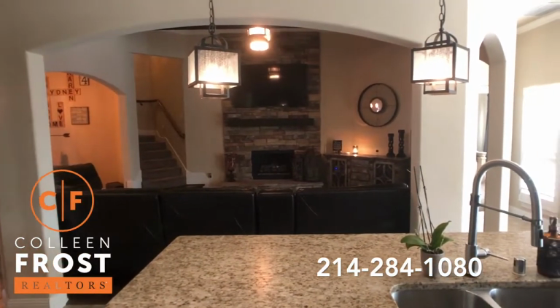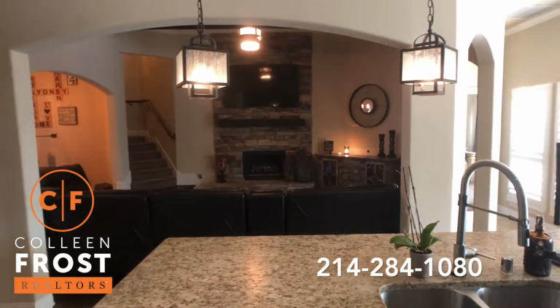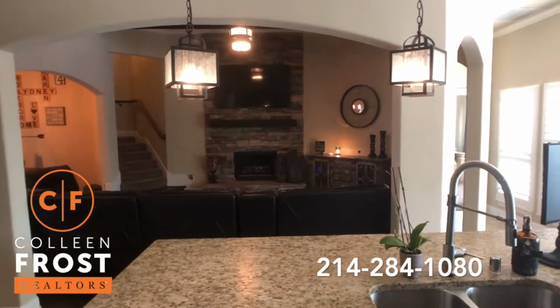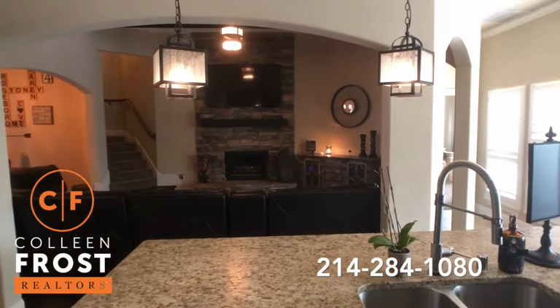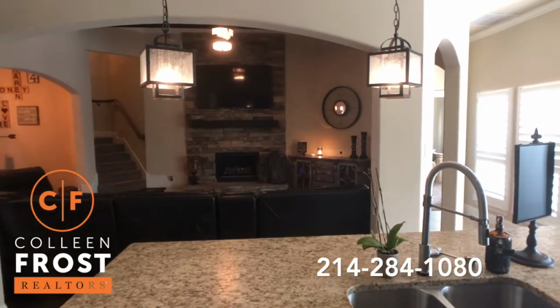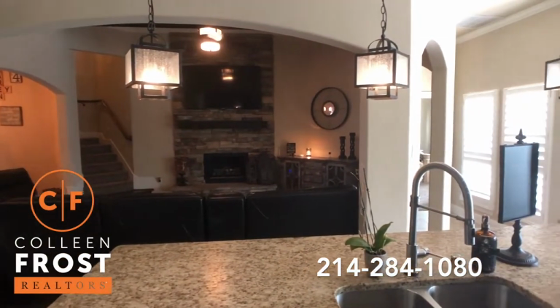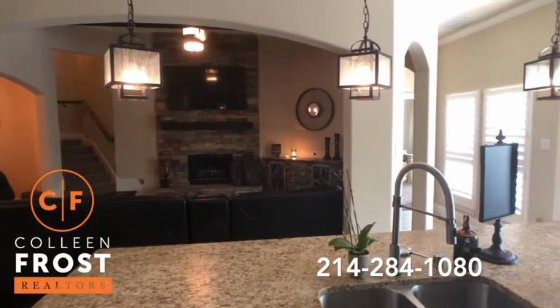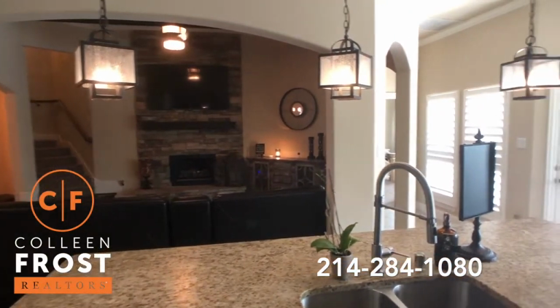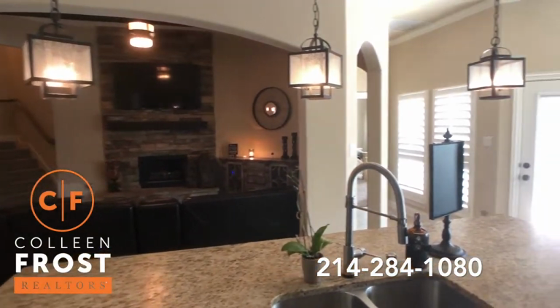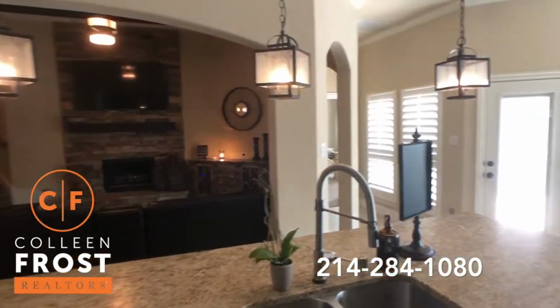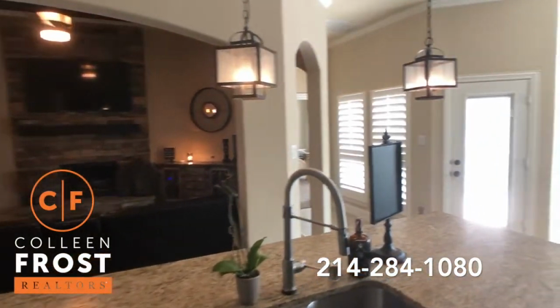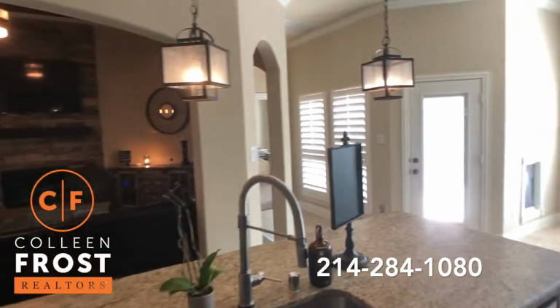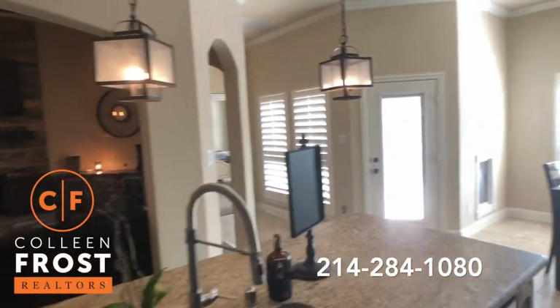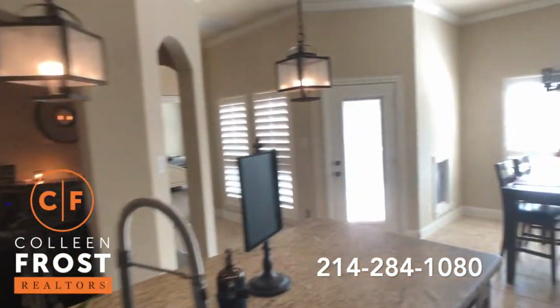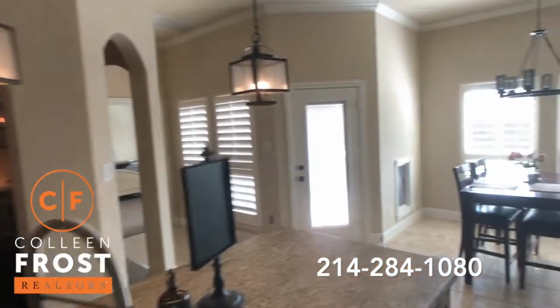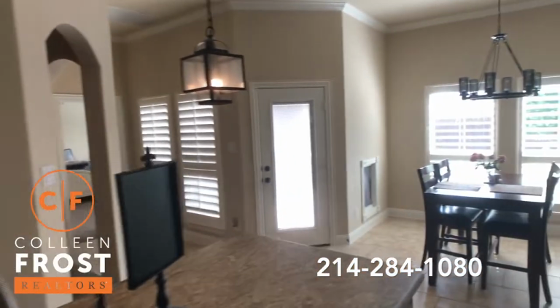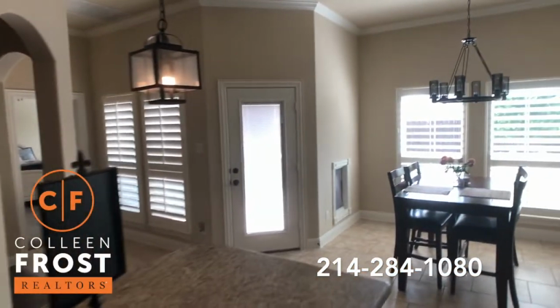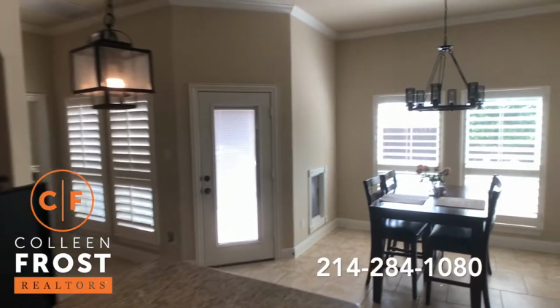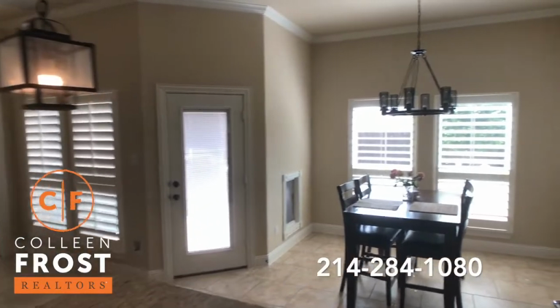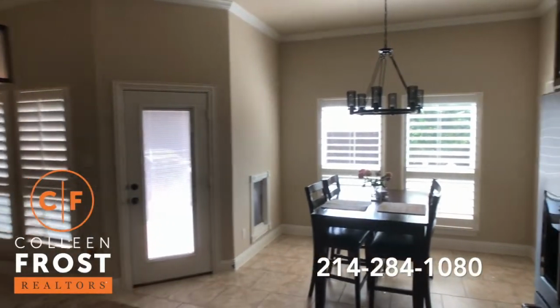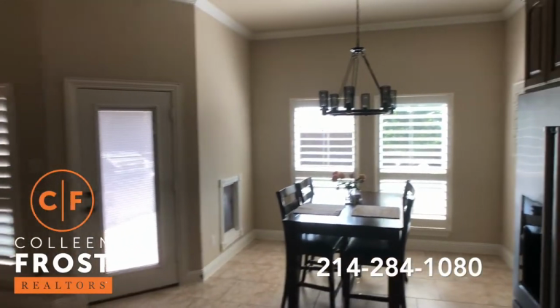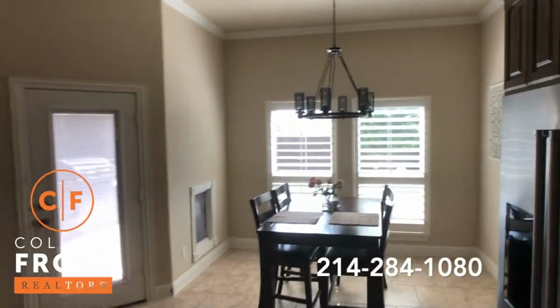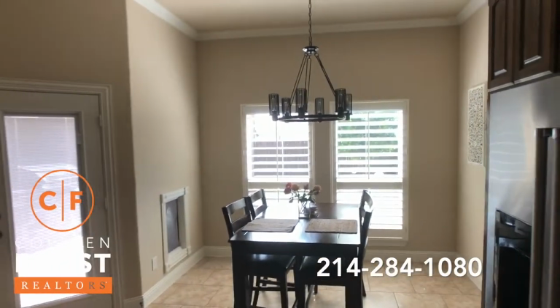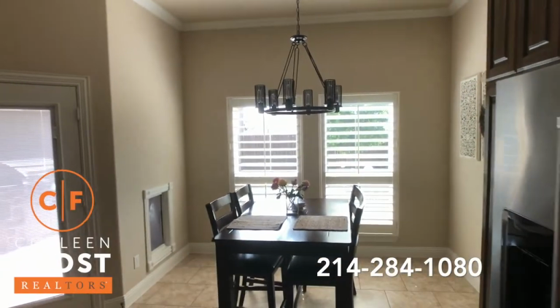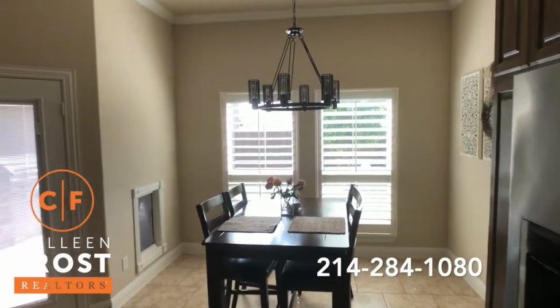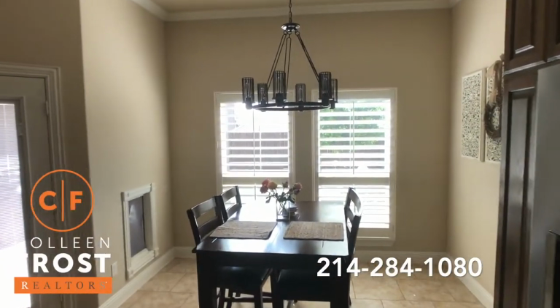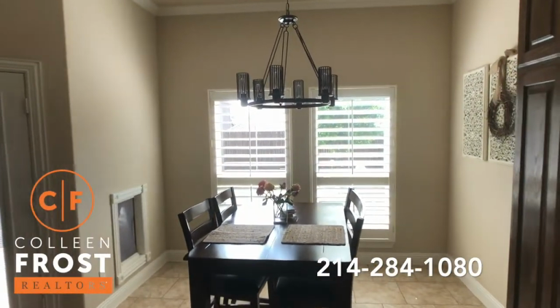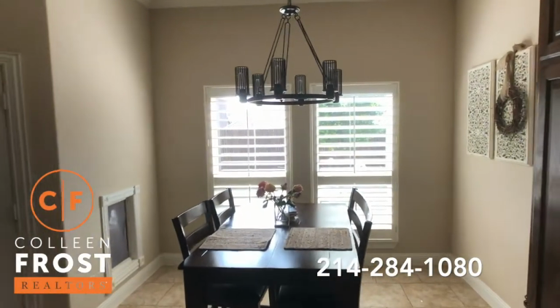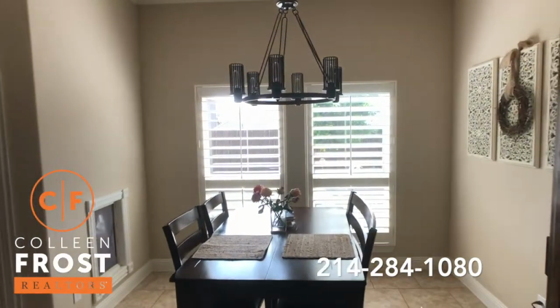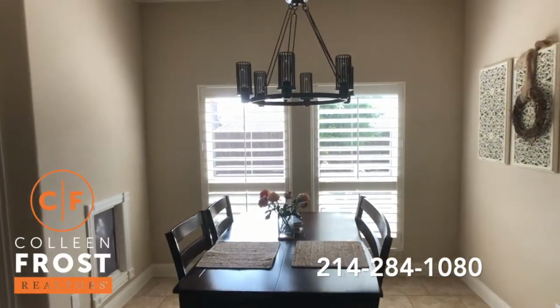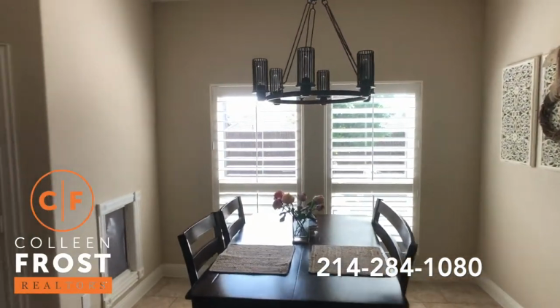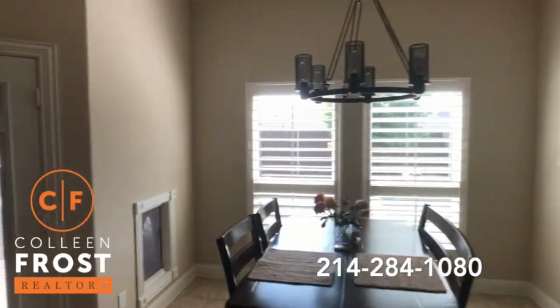I know you think it's a model home, right? Because it's so perfect. Here we have the kitchen nook with beautiful plantation shutters.